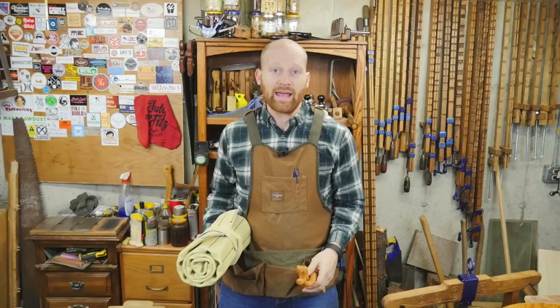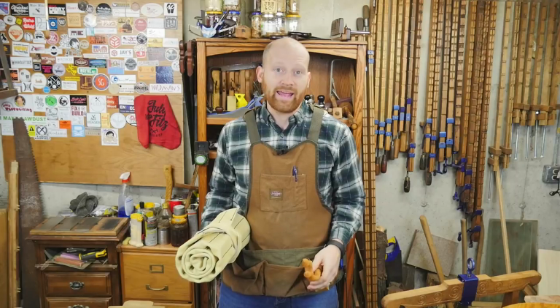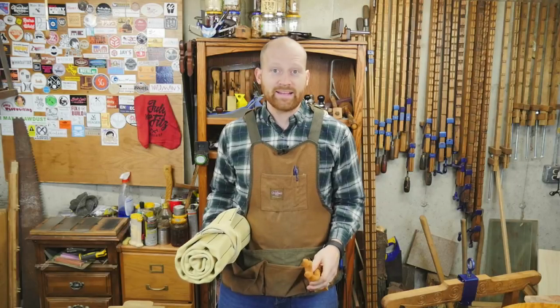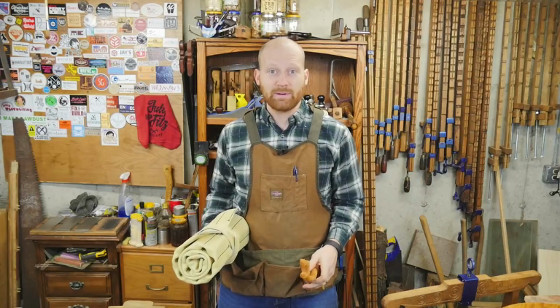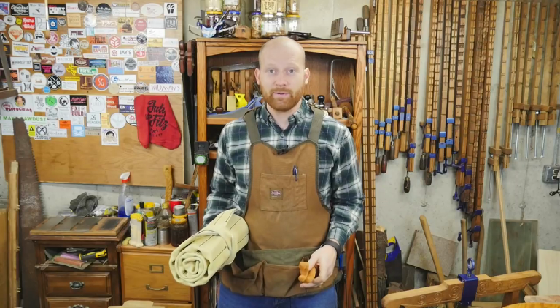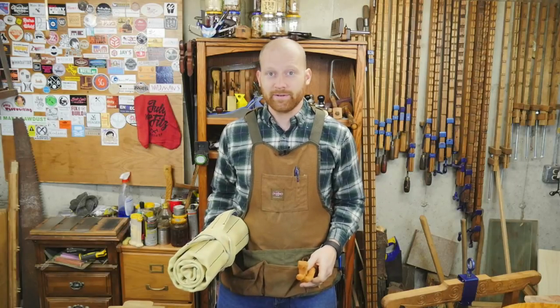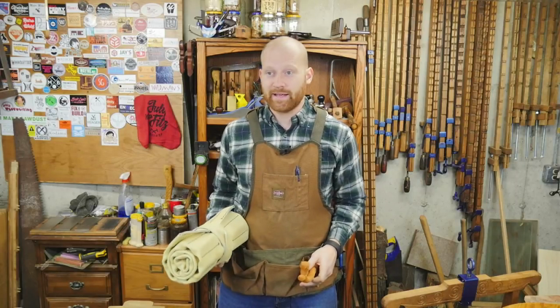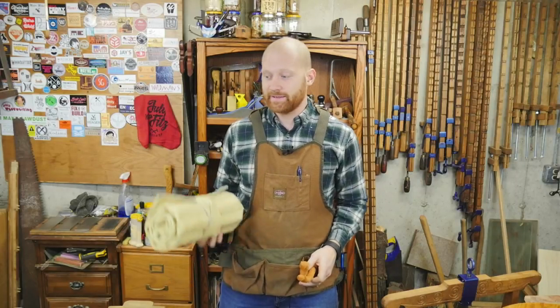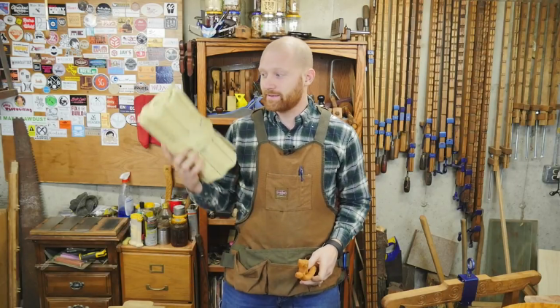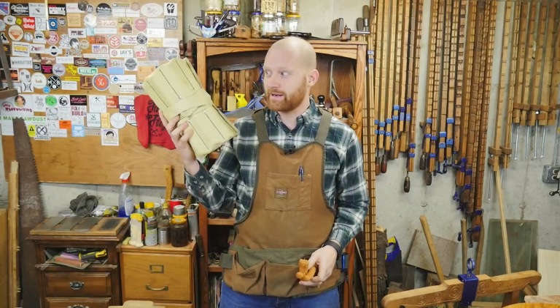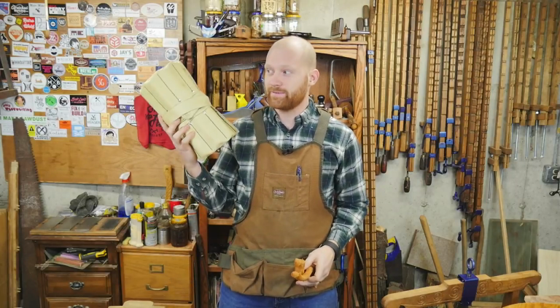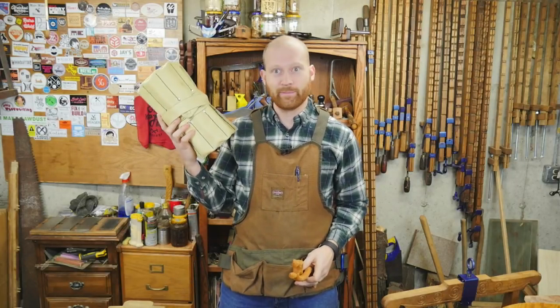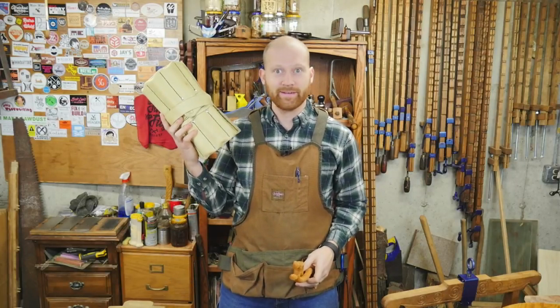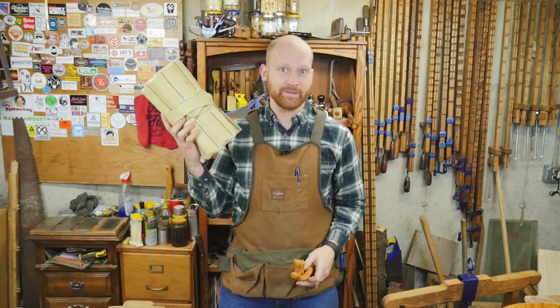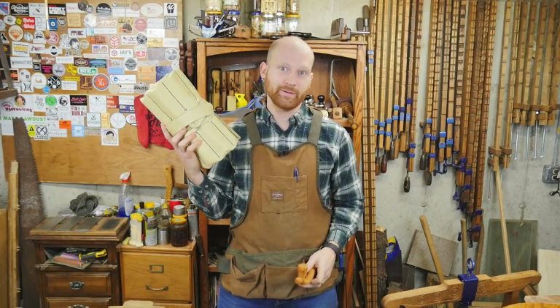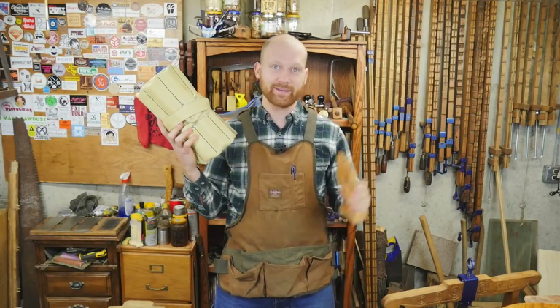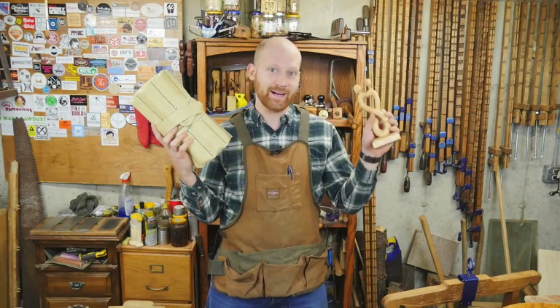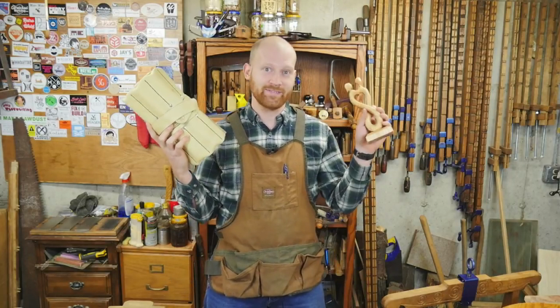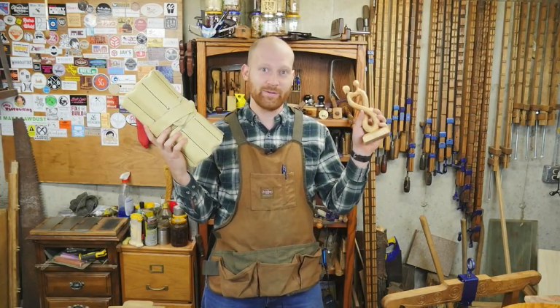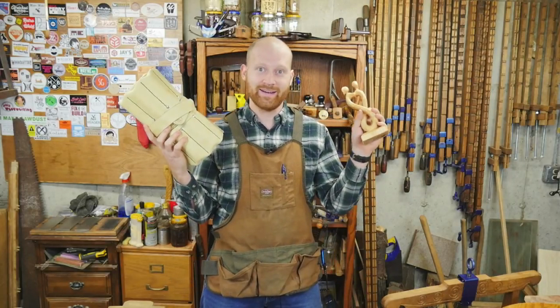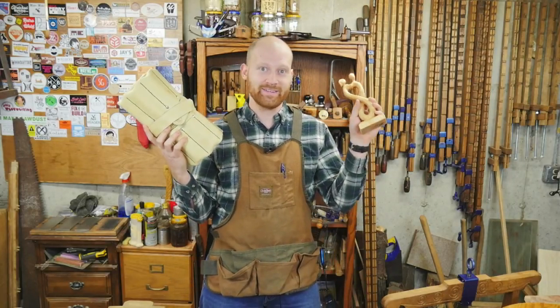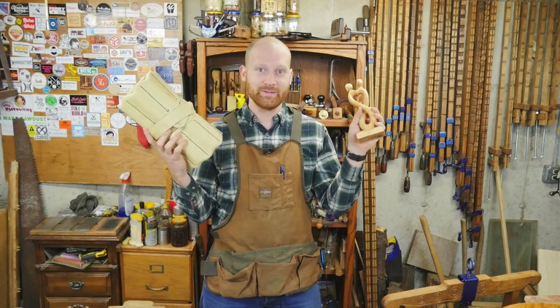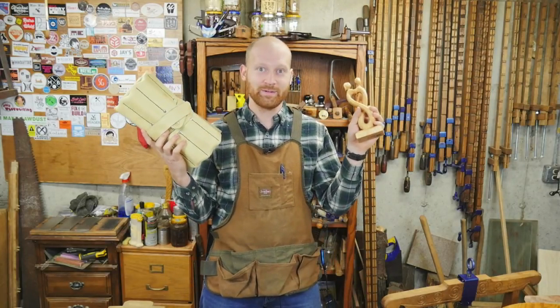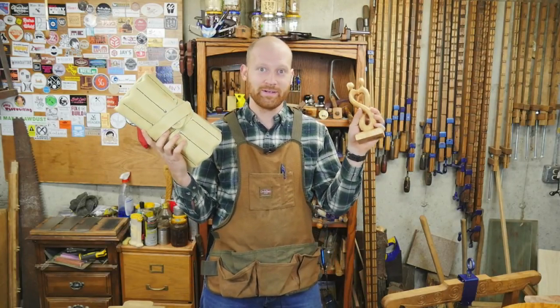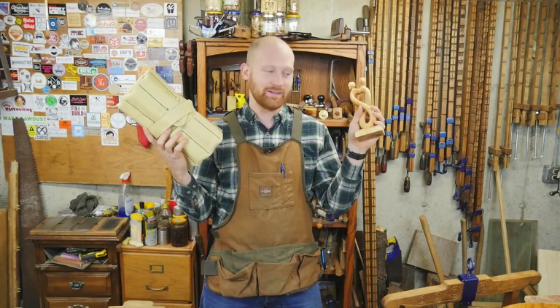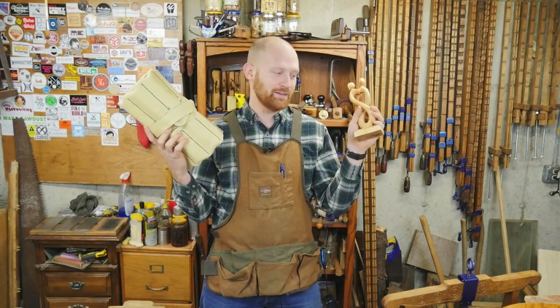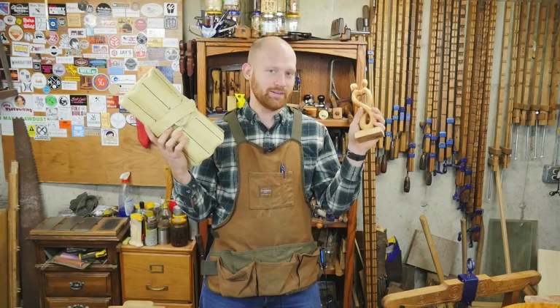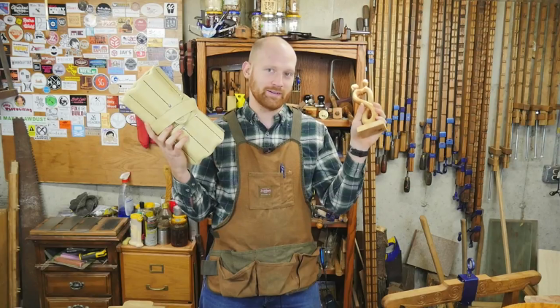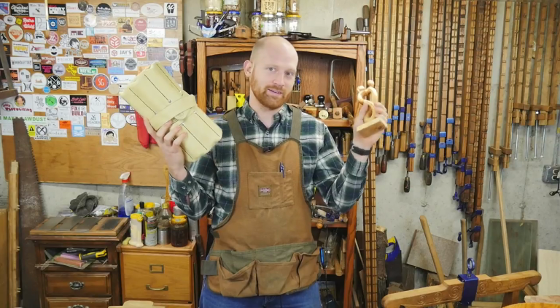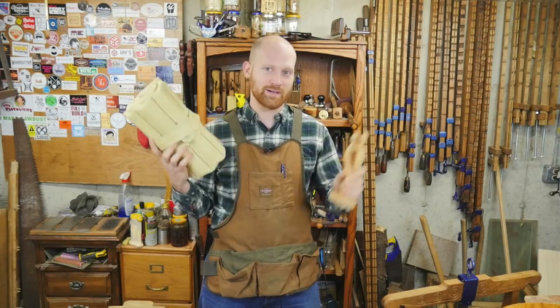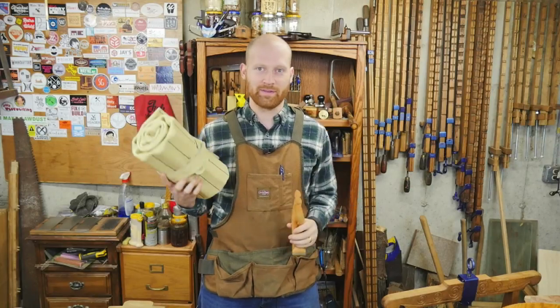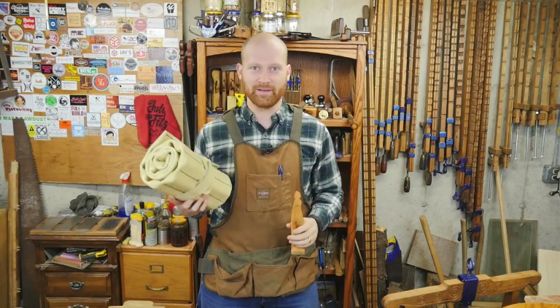It's my birthday and I'll carve if I want to, carve if I want to. Okay, sorry about that.